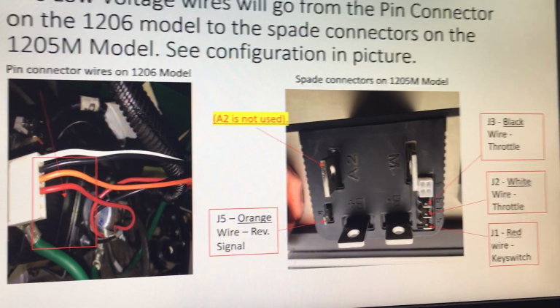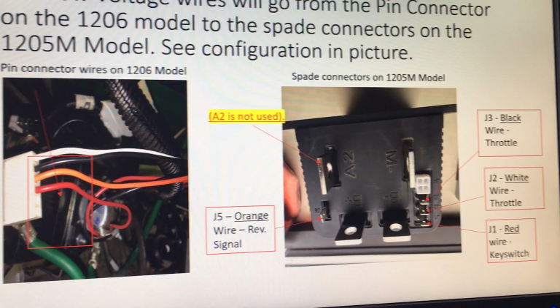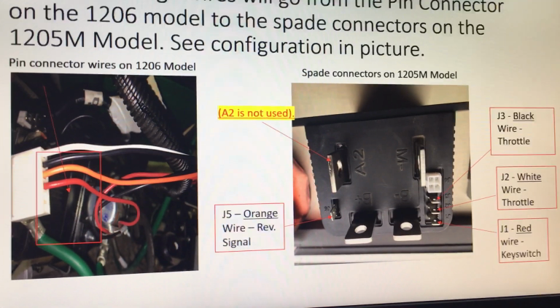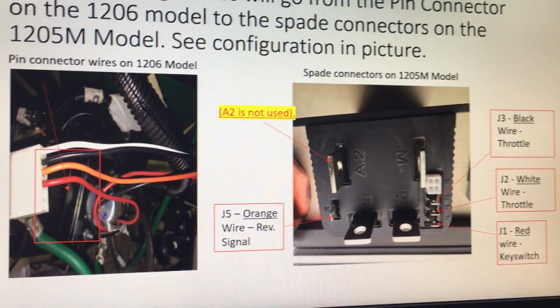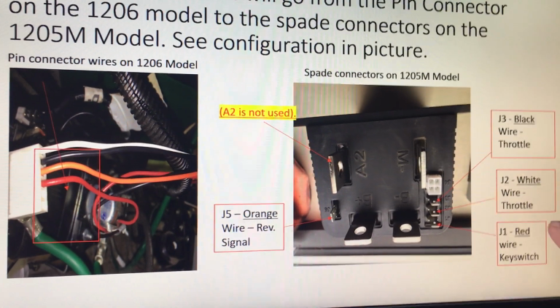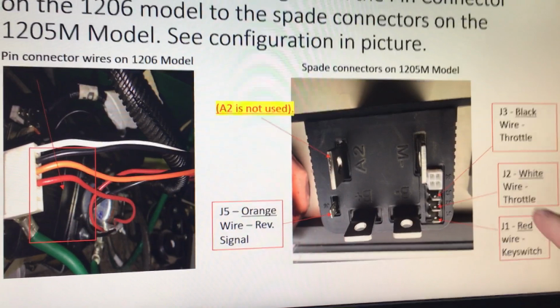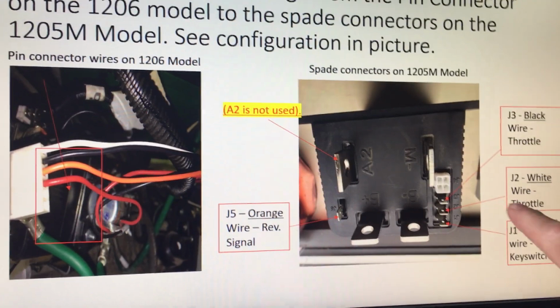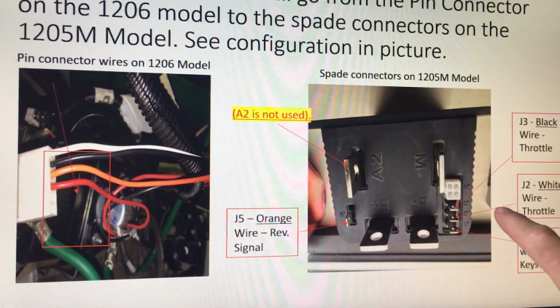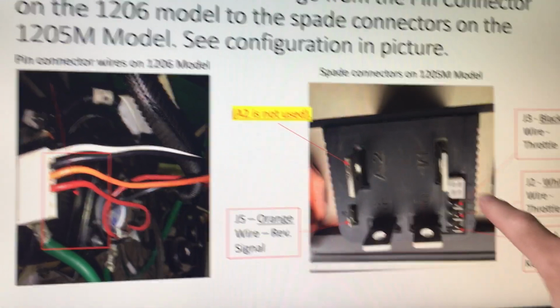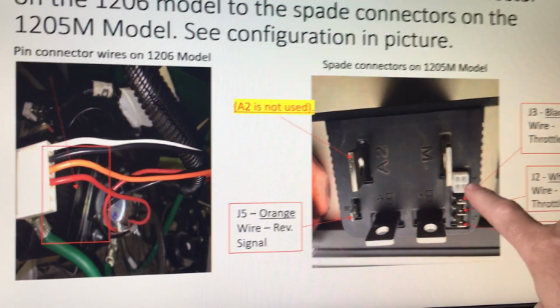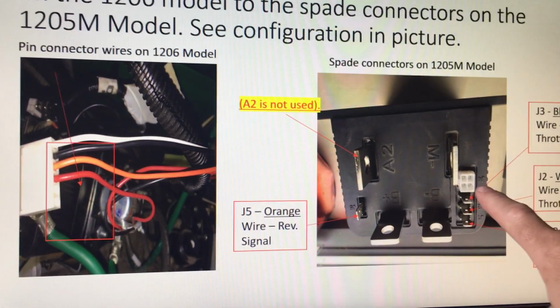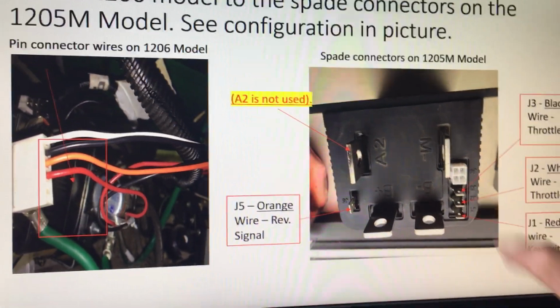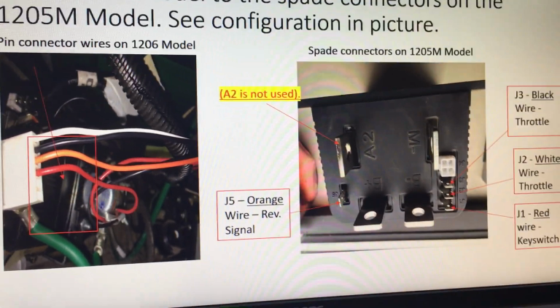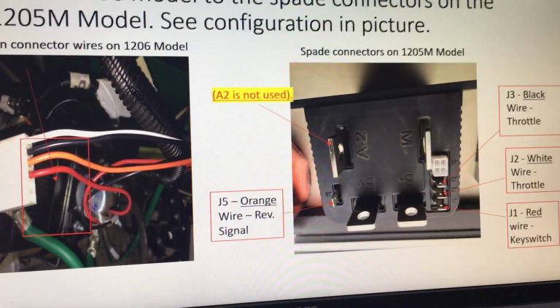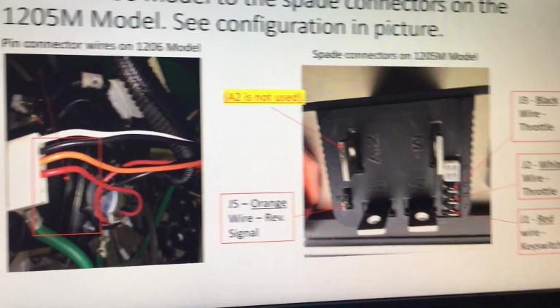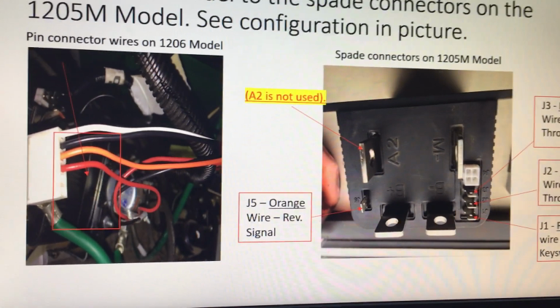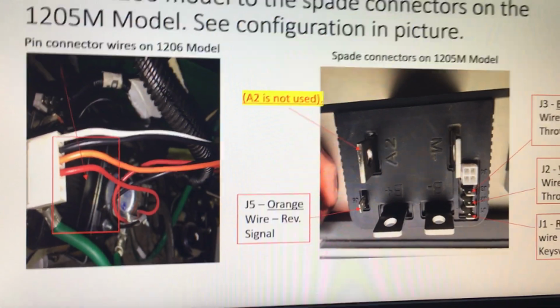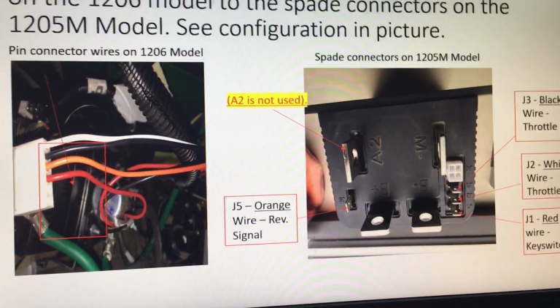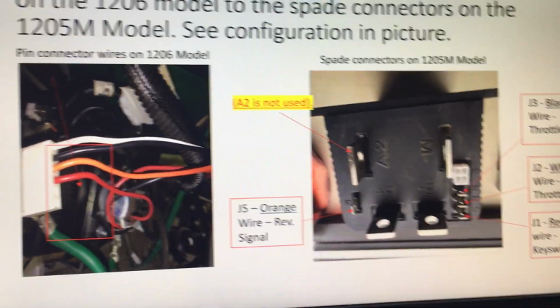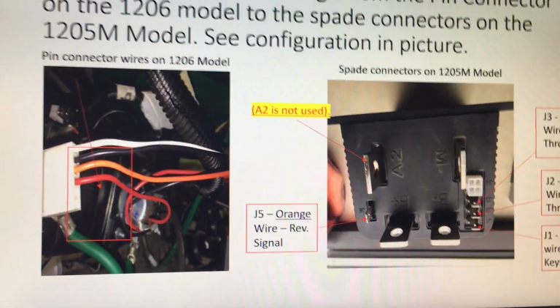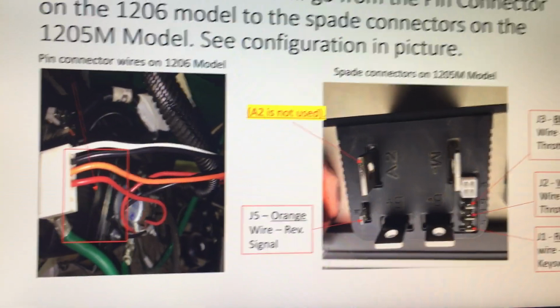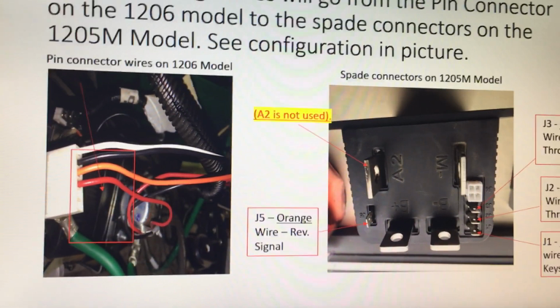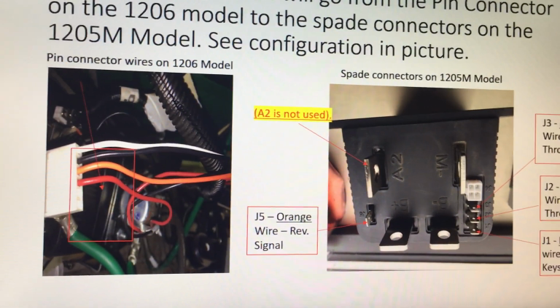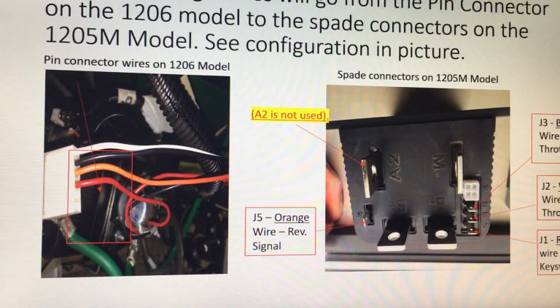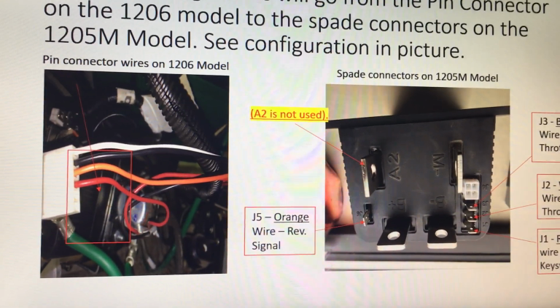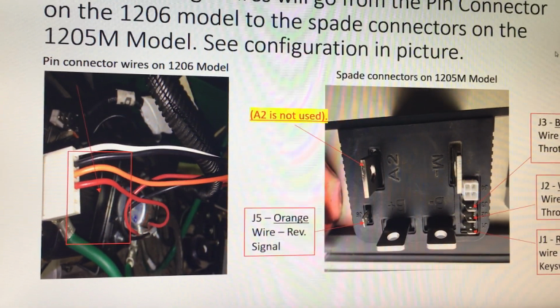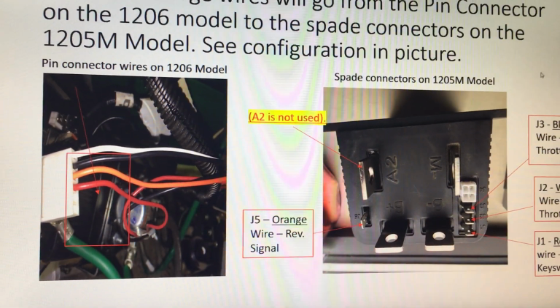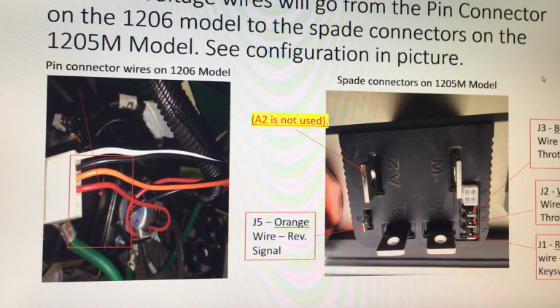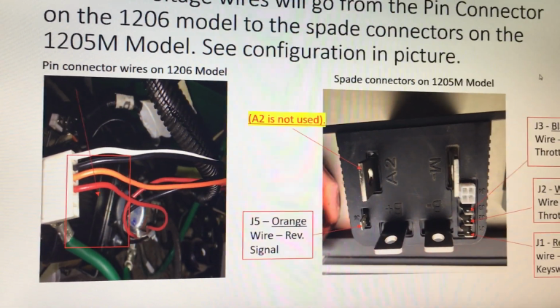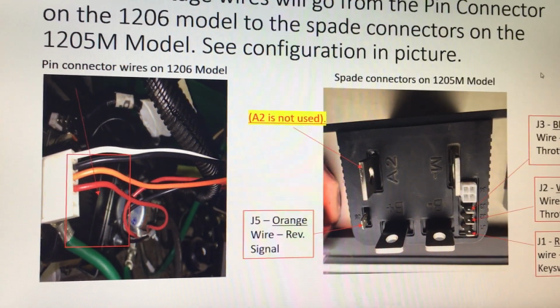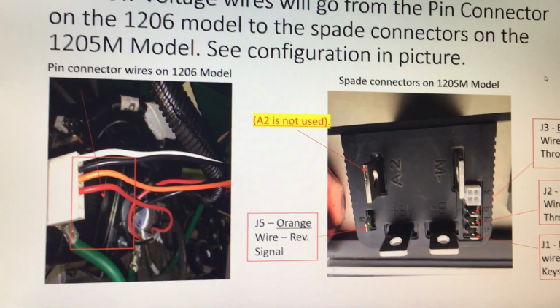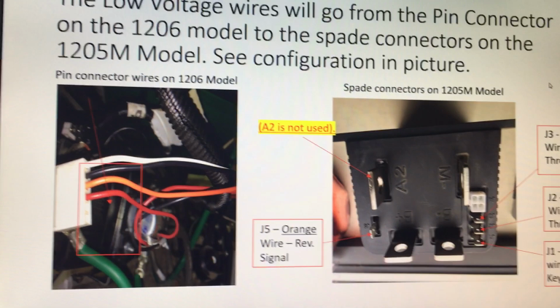This port over here, this white one, that's for programming. So you're not going to pay too much attention to that.